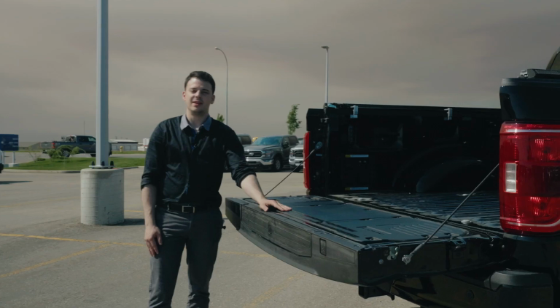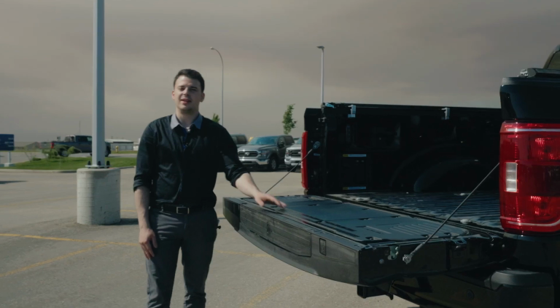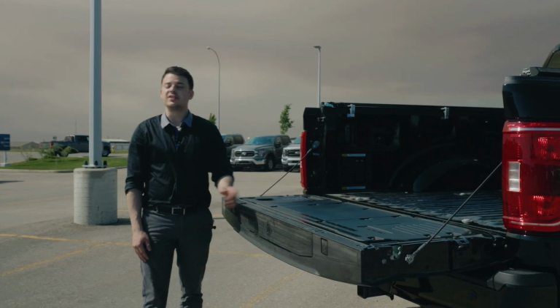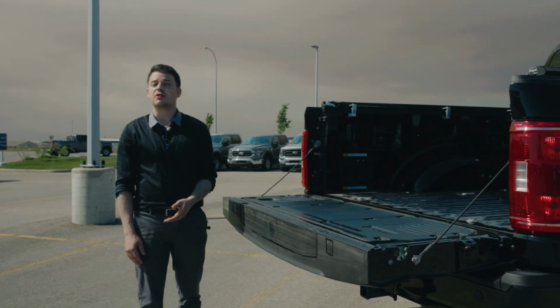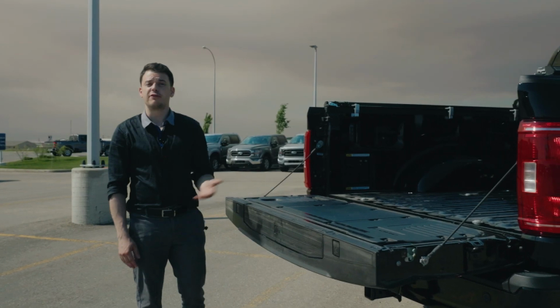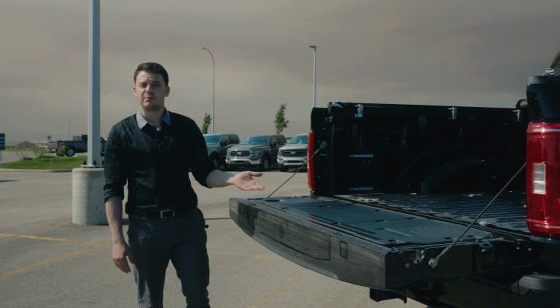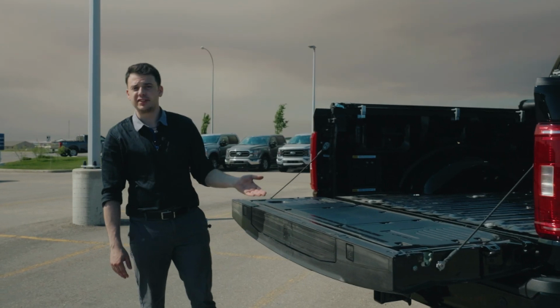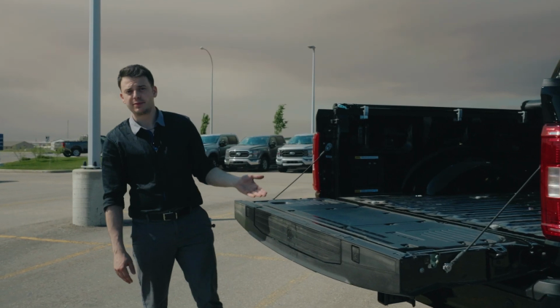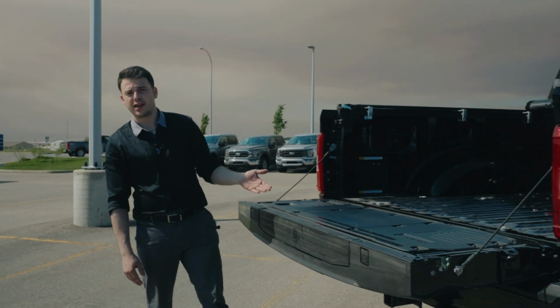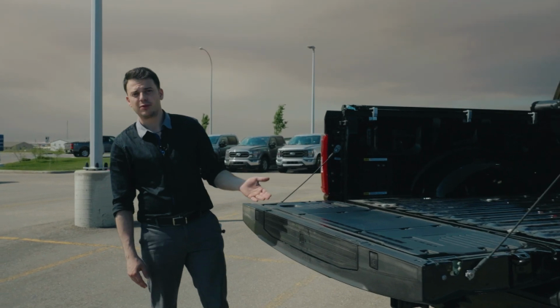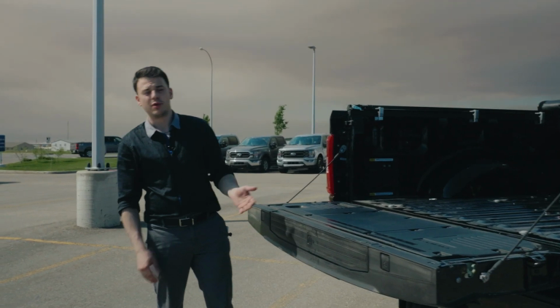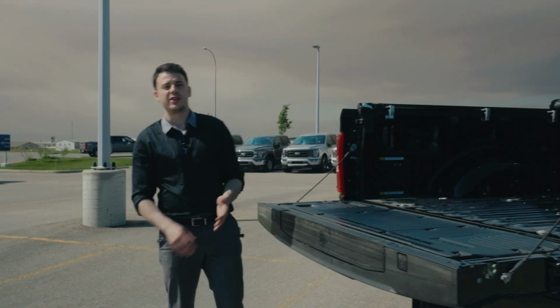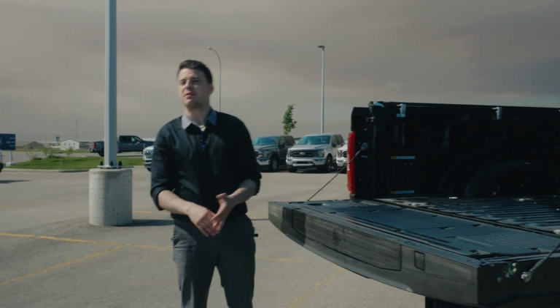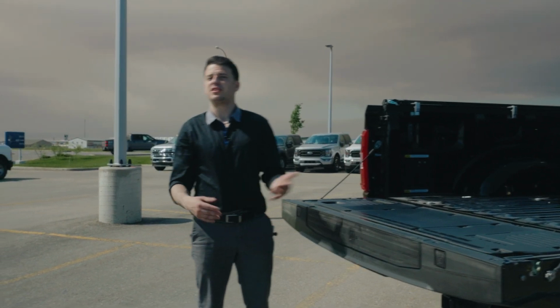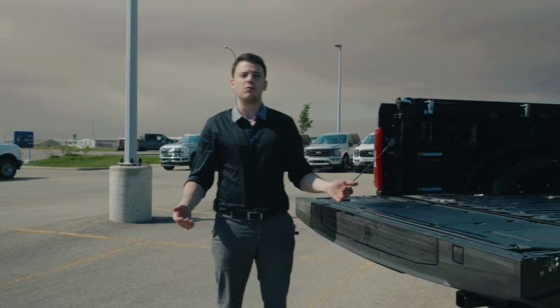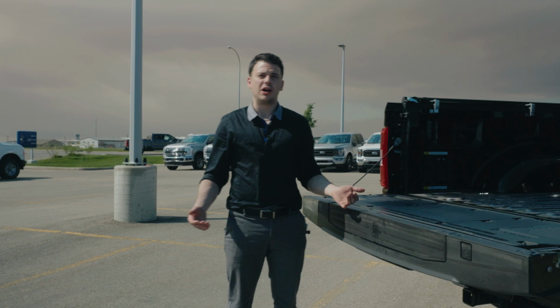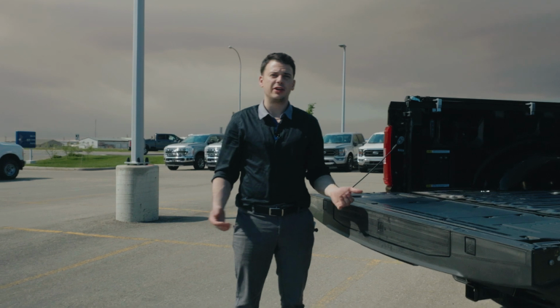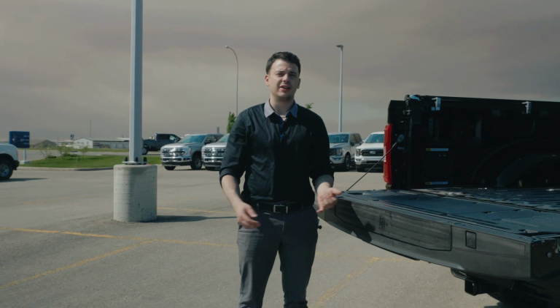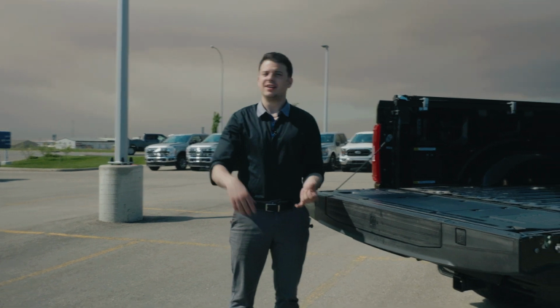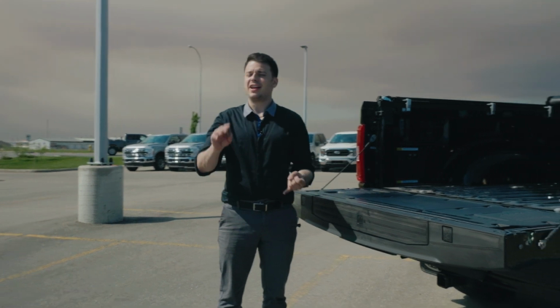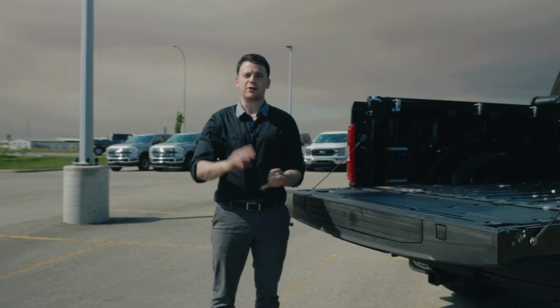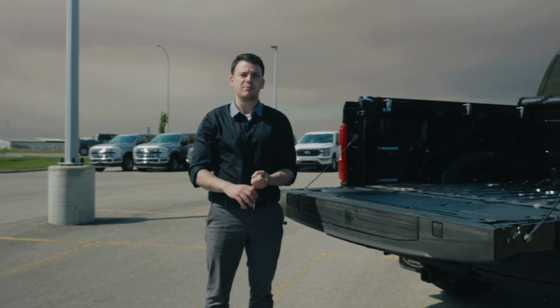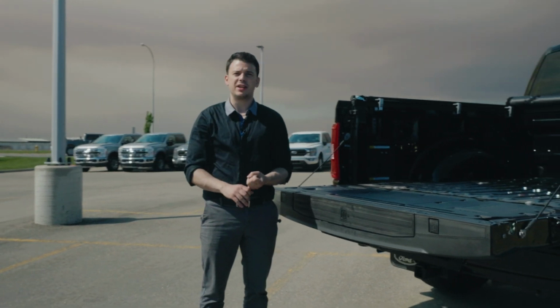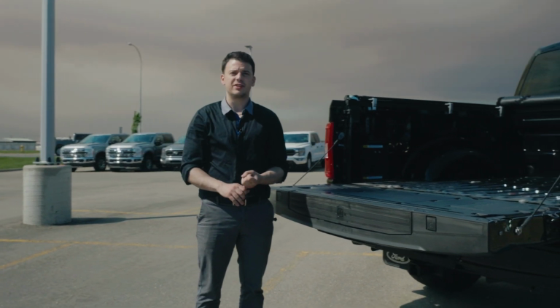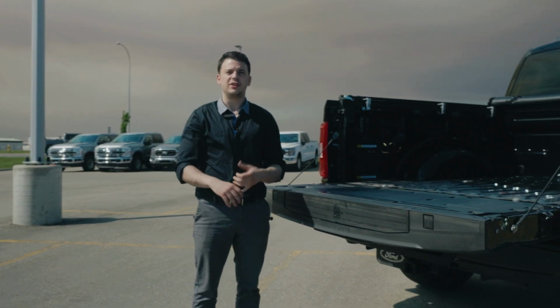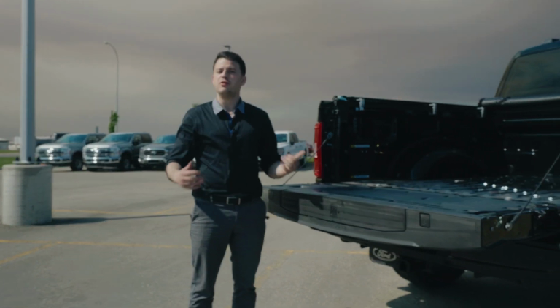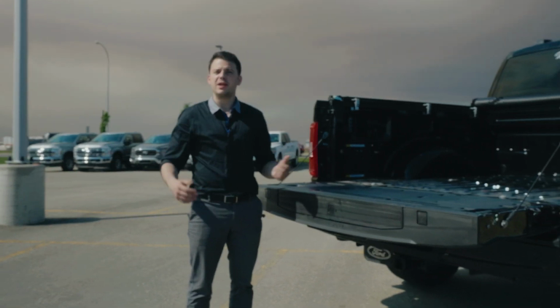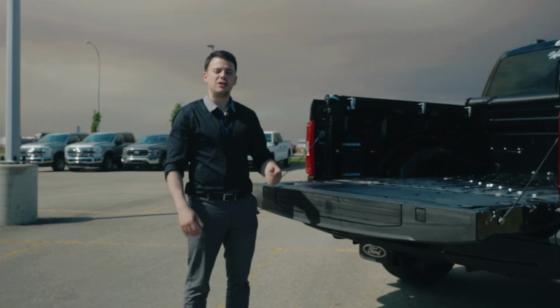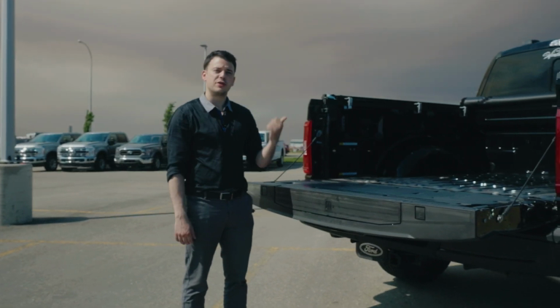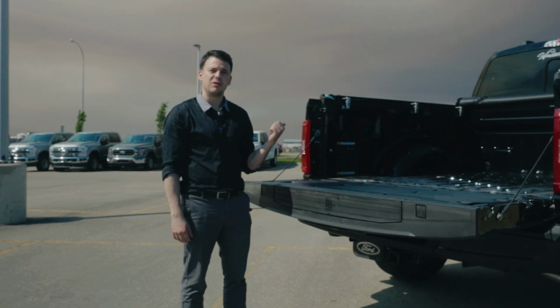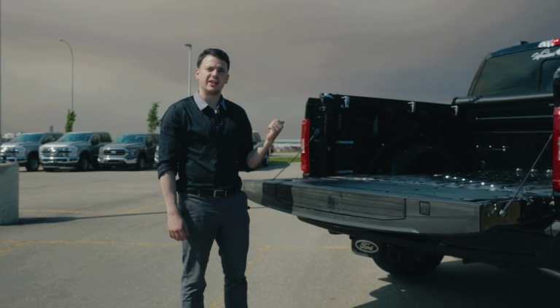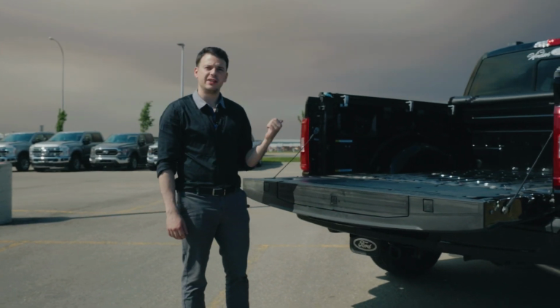This is great for the businessman, whether that be a TIG welder, an air compressor — you name it, you can plug it in.